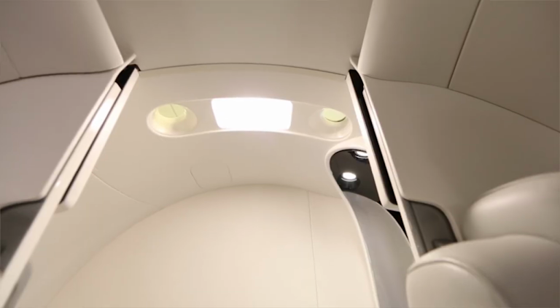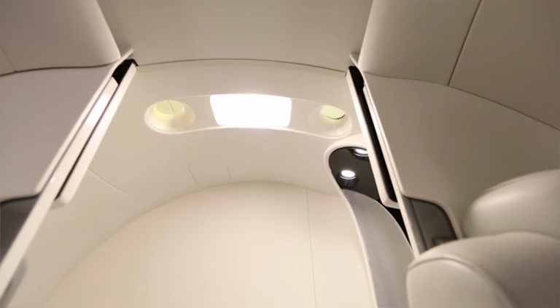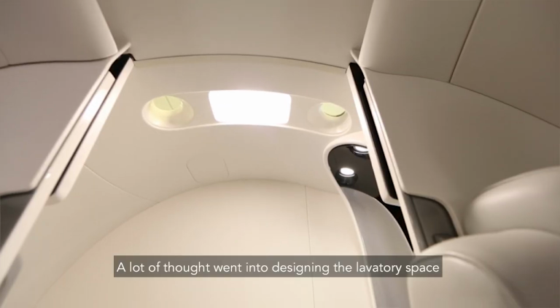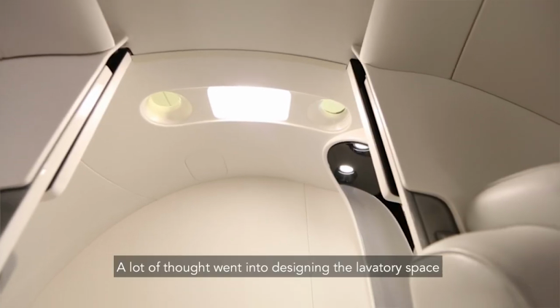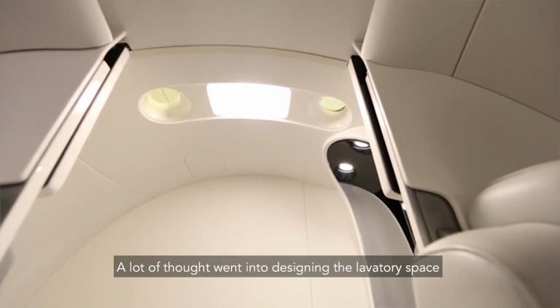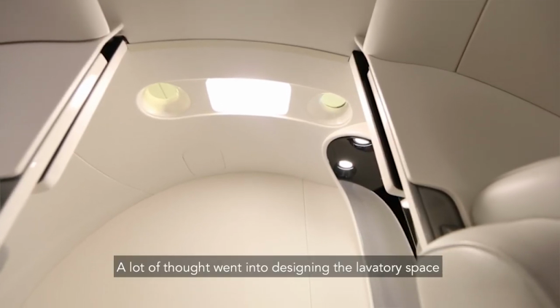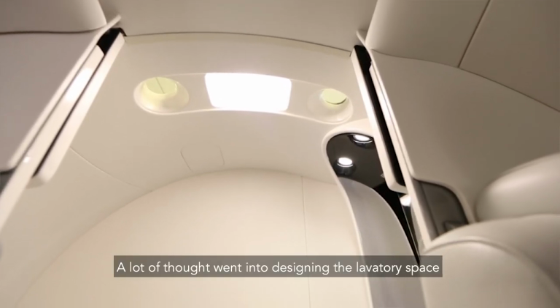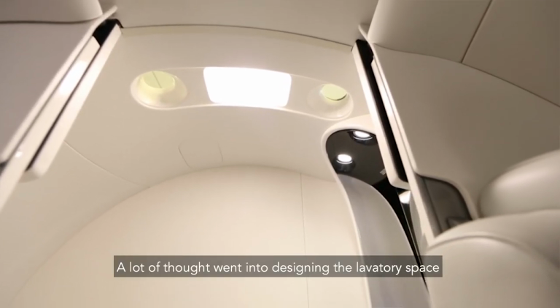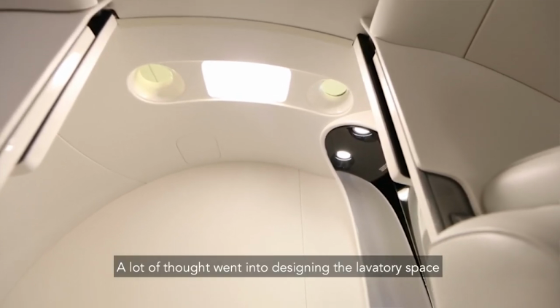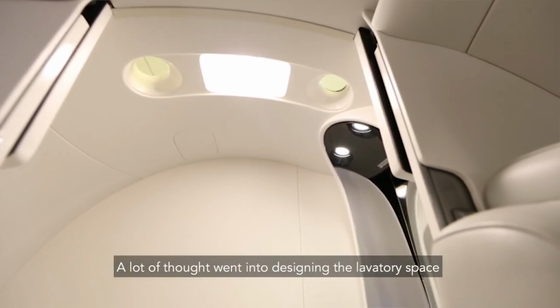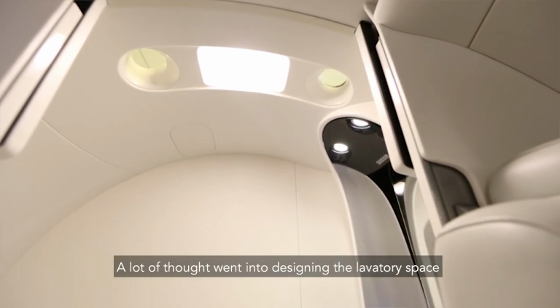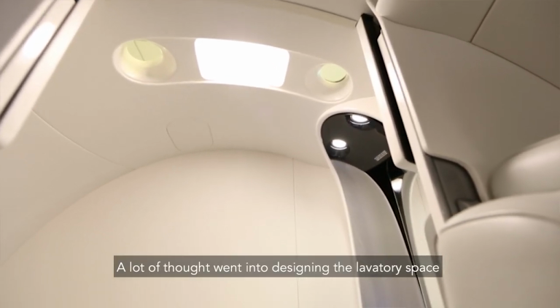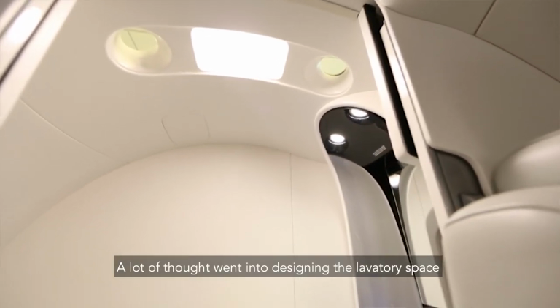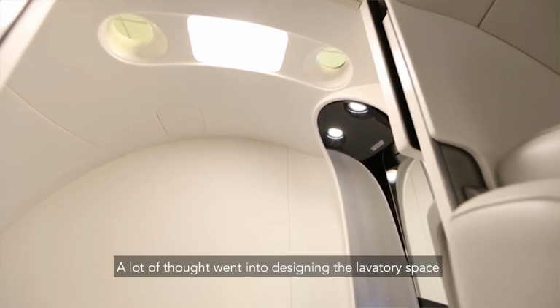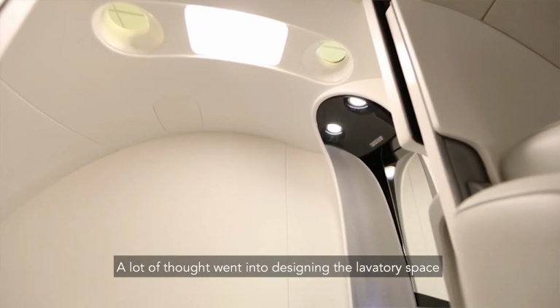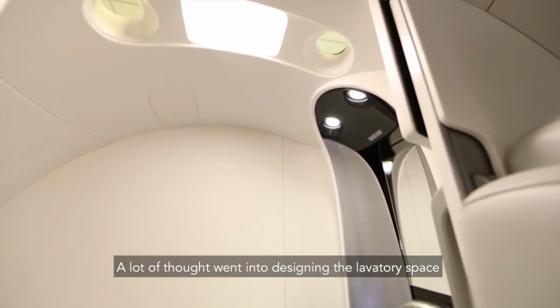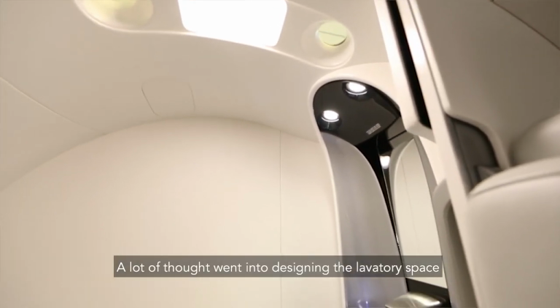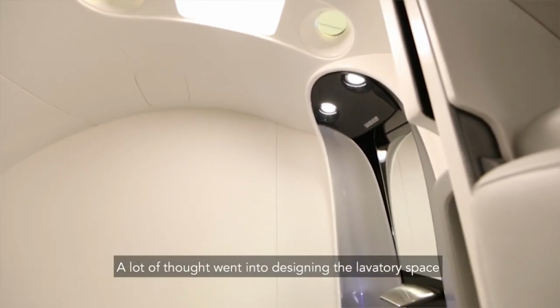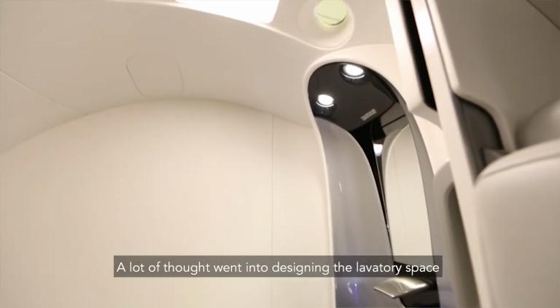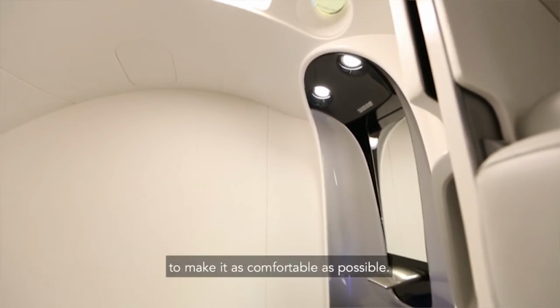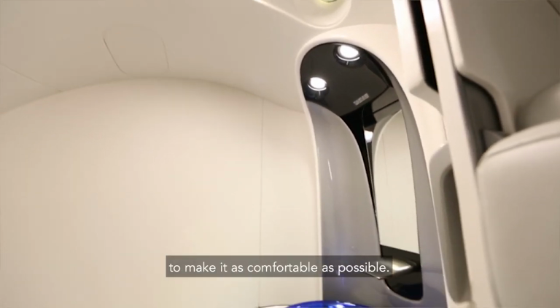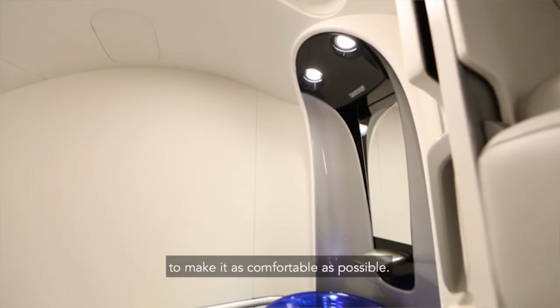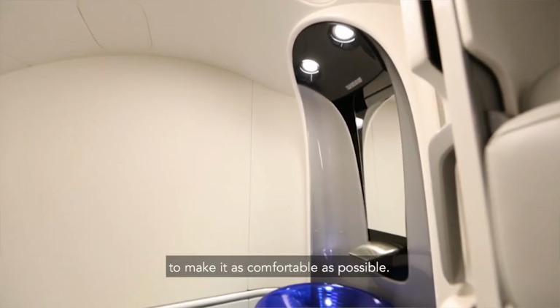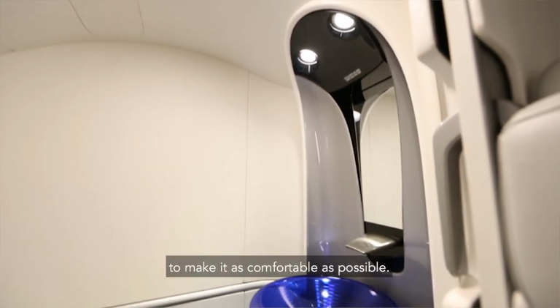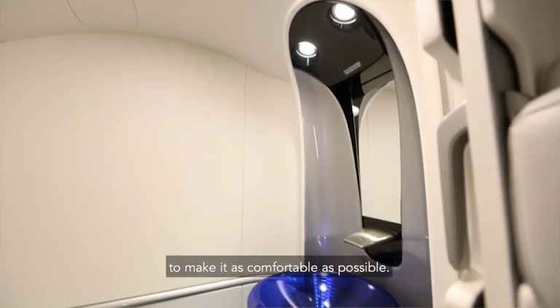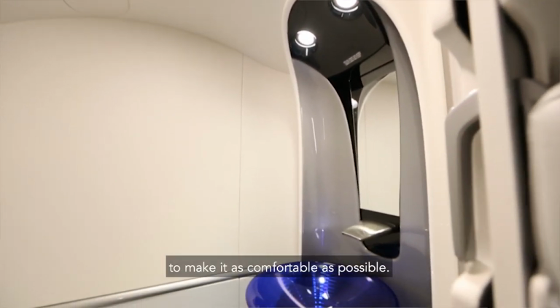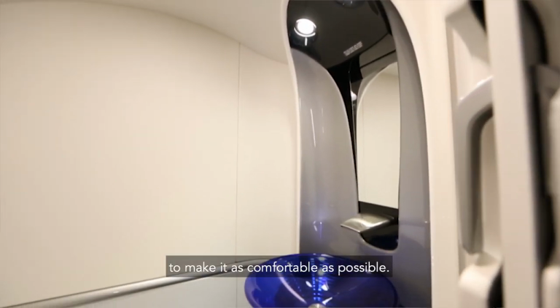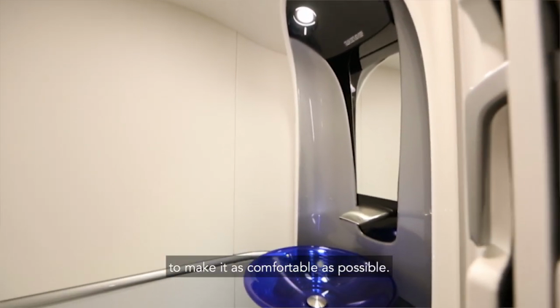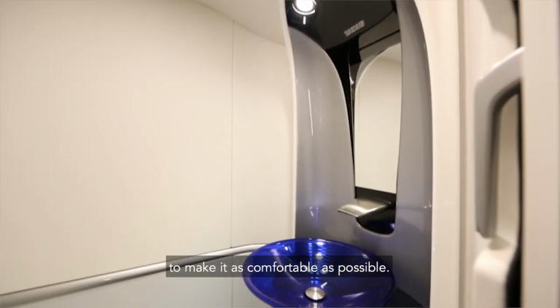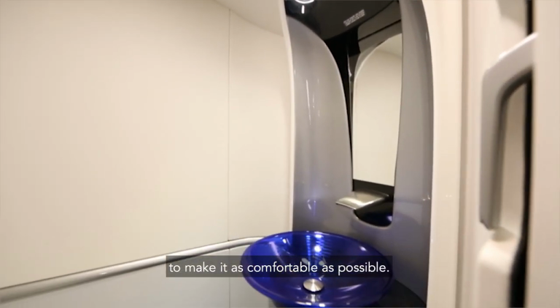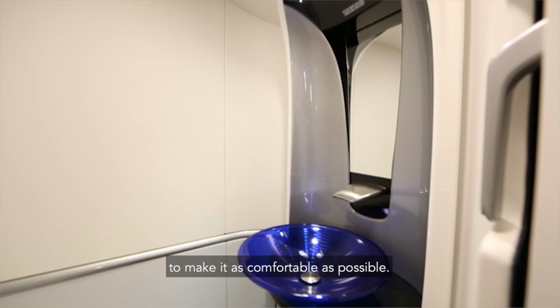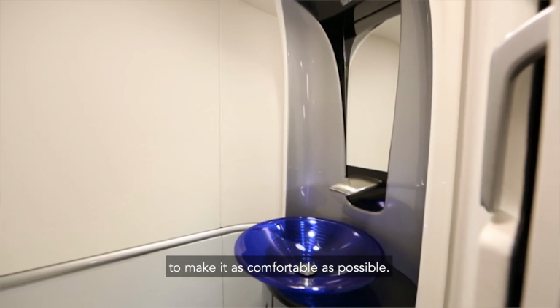A lot of thought went into designing the lavatory space to make it as comfortable as possible.